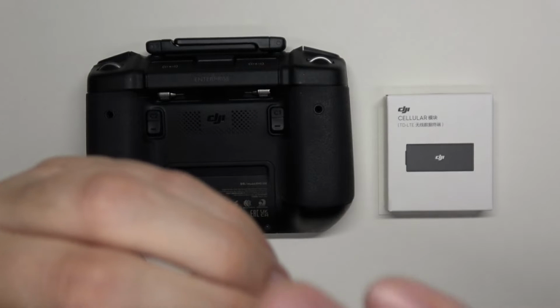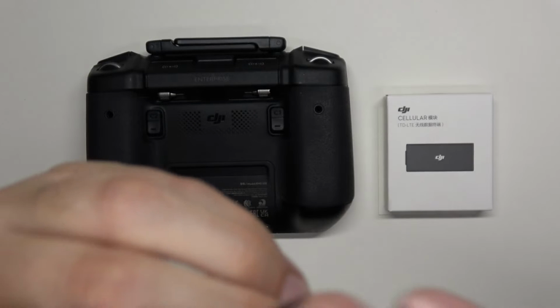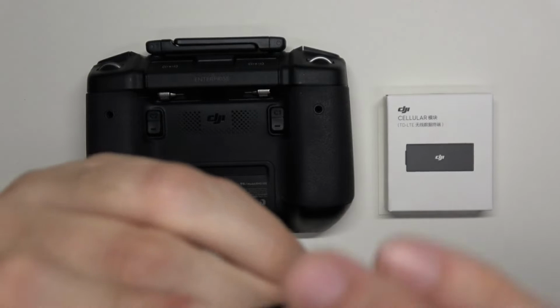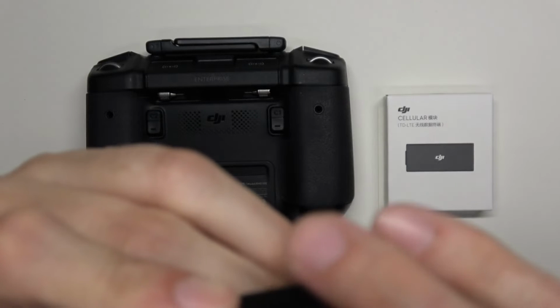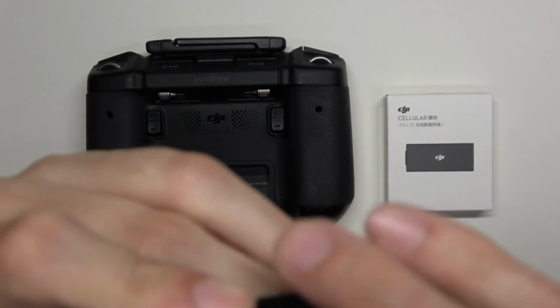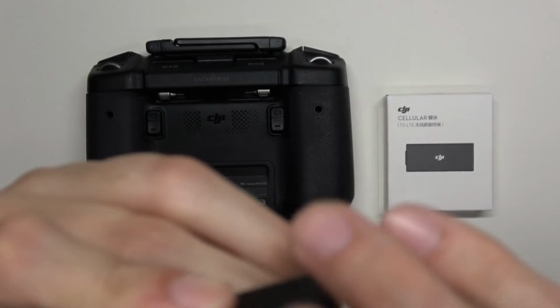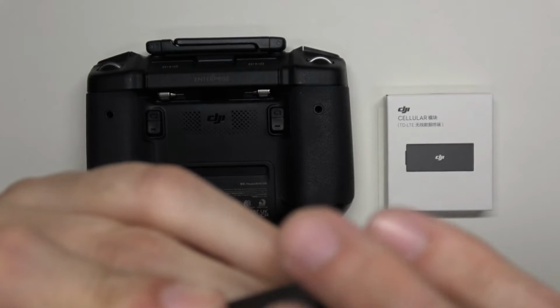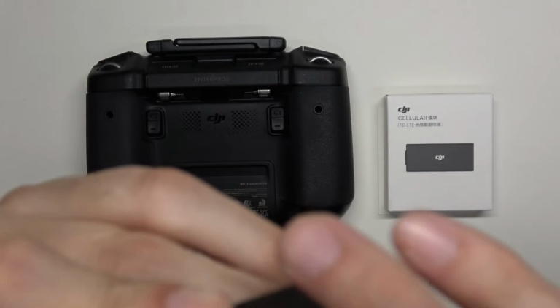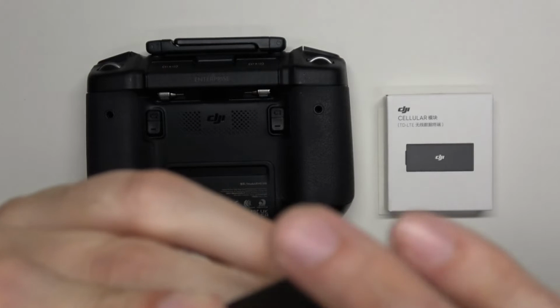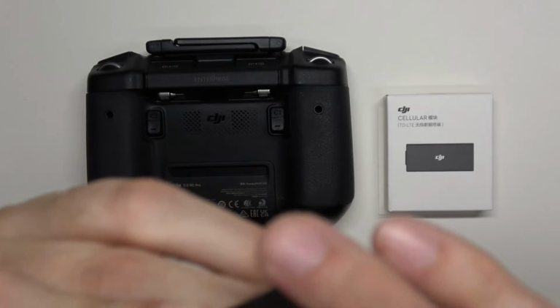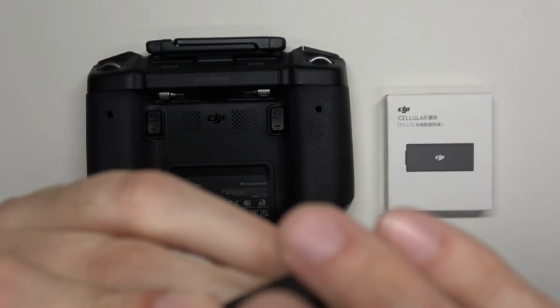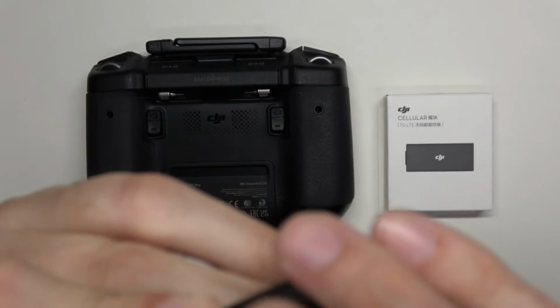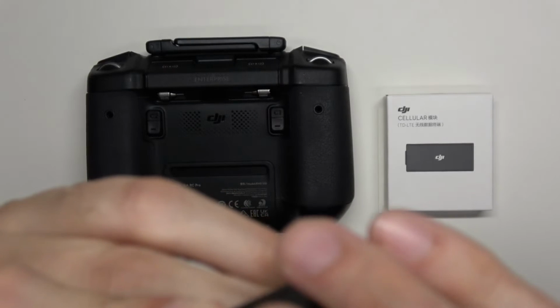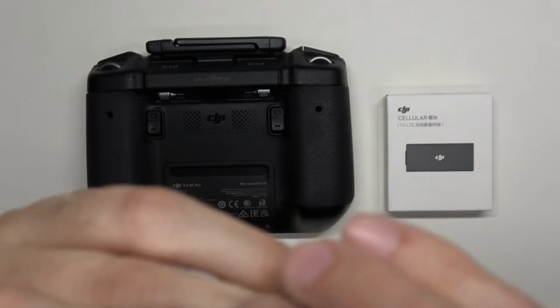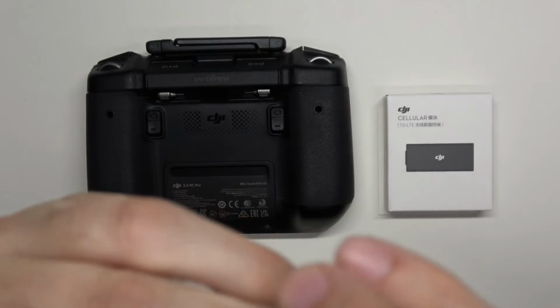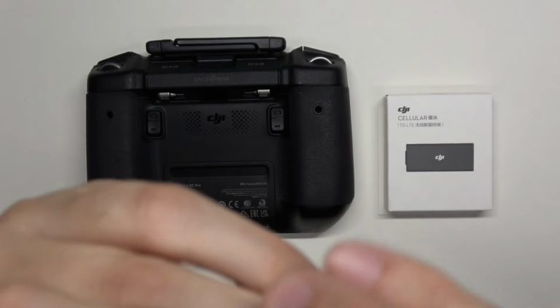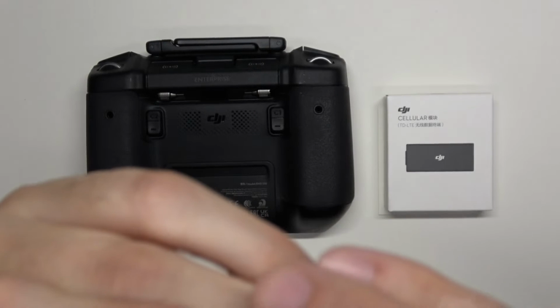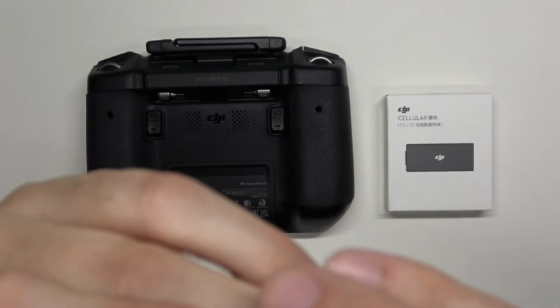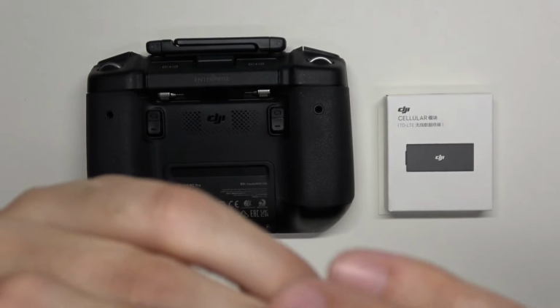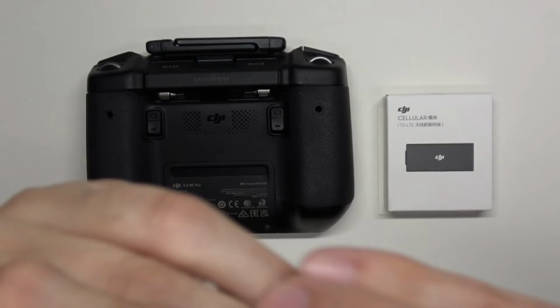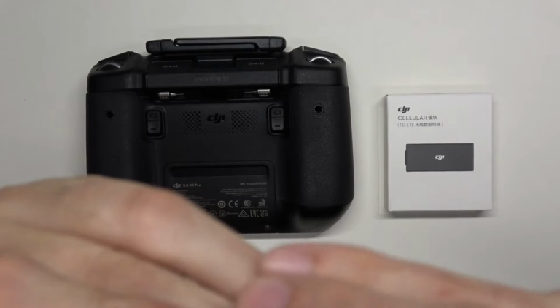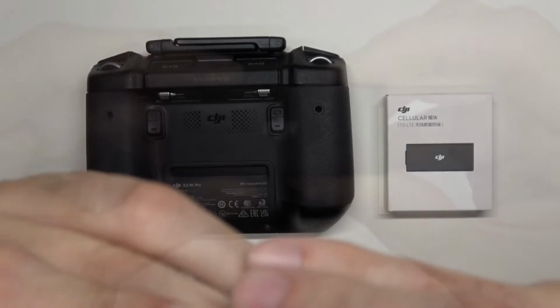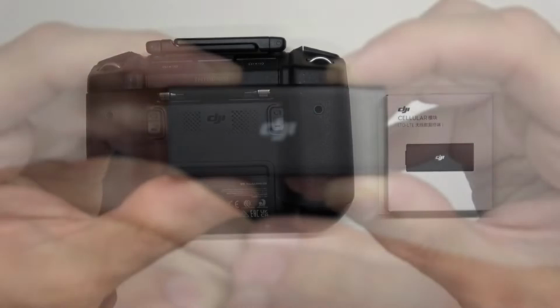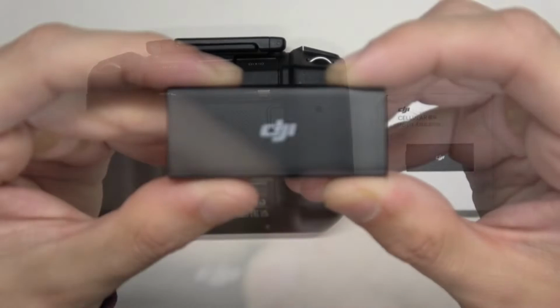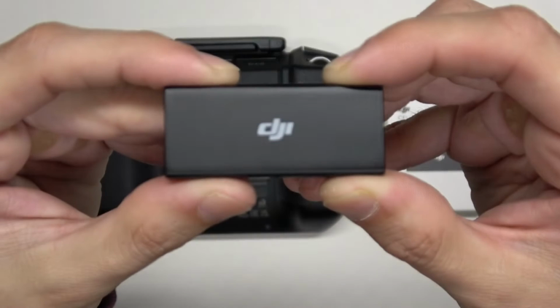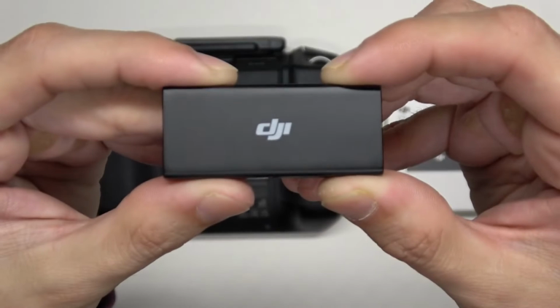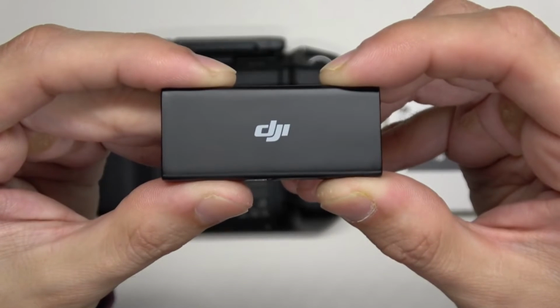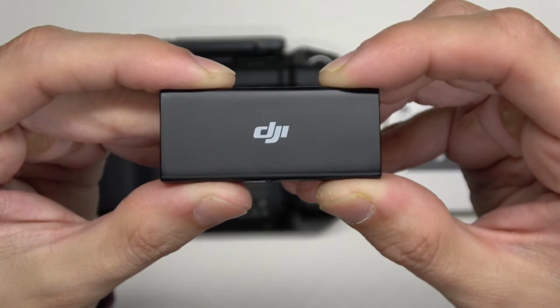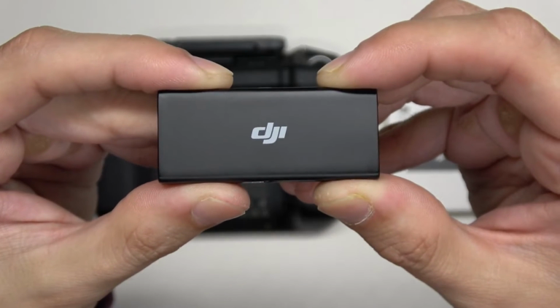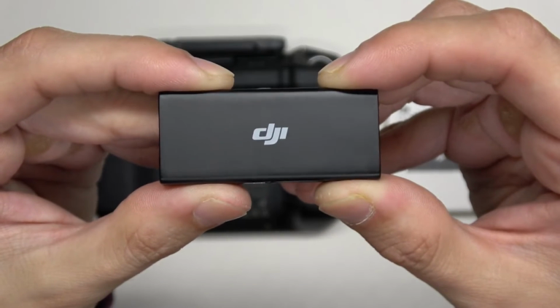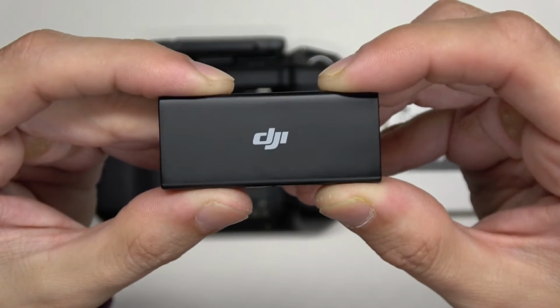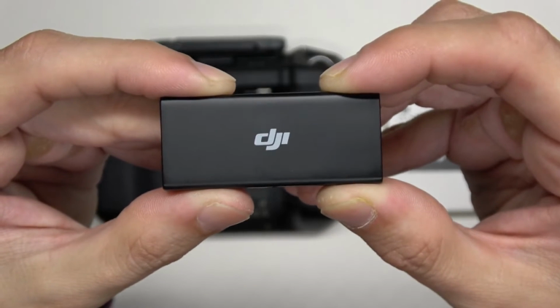I have a T-Mobile SIM card. Alright, so it's installed.